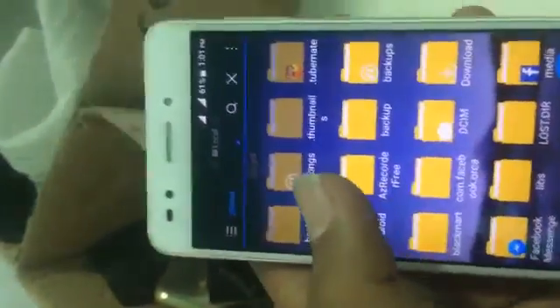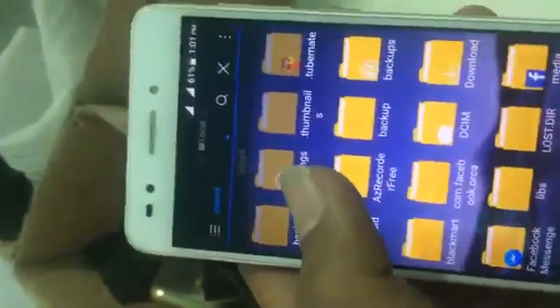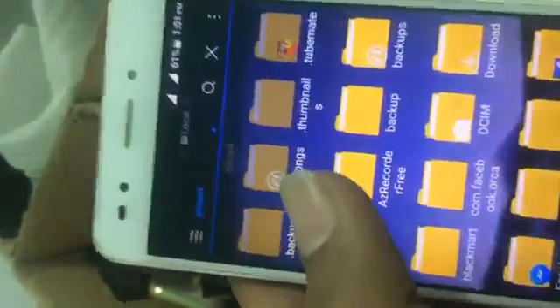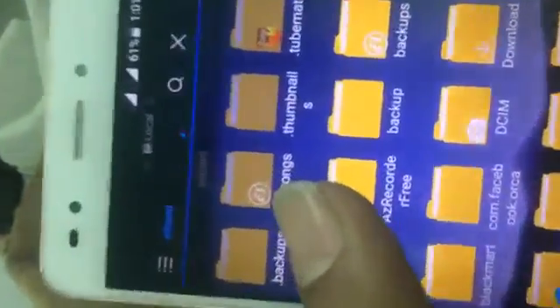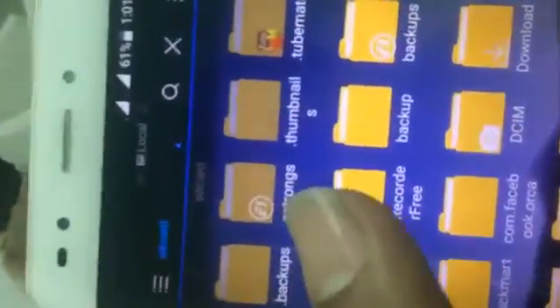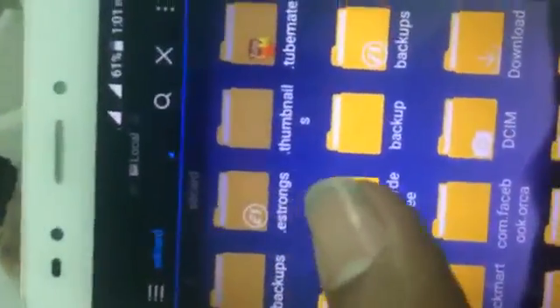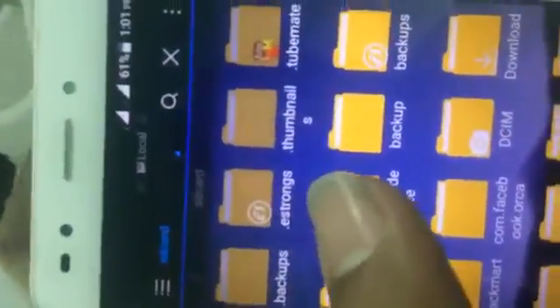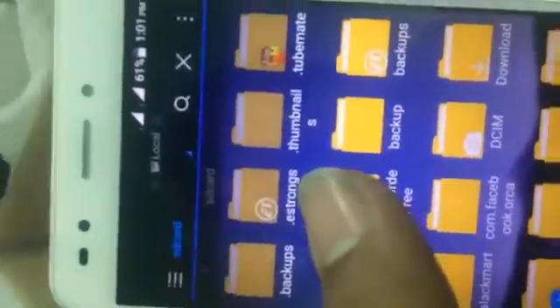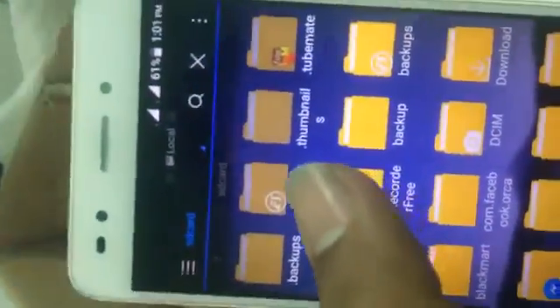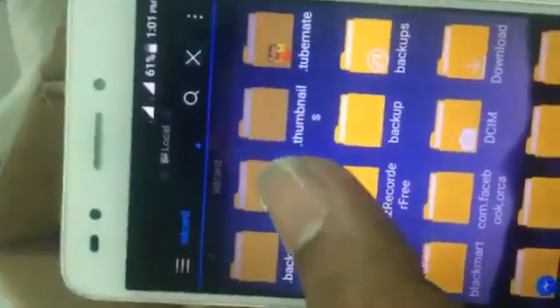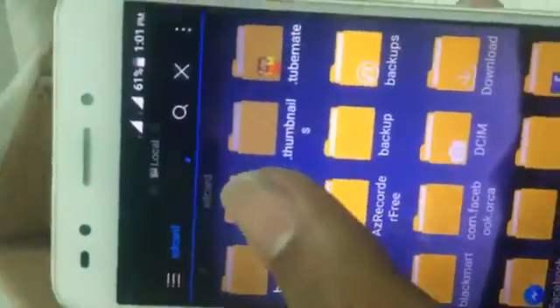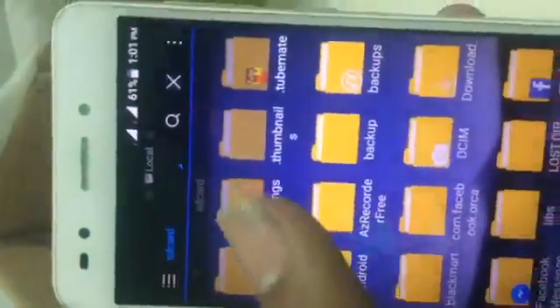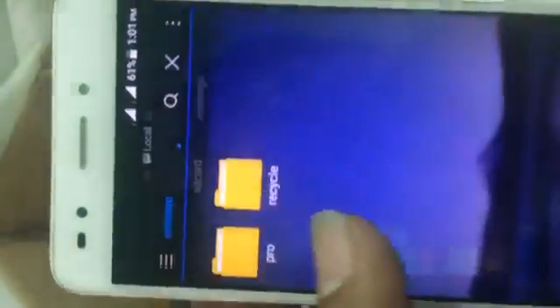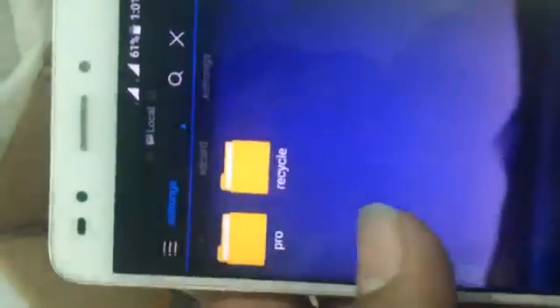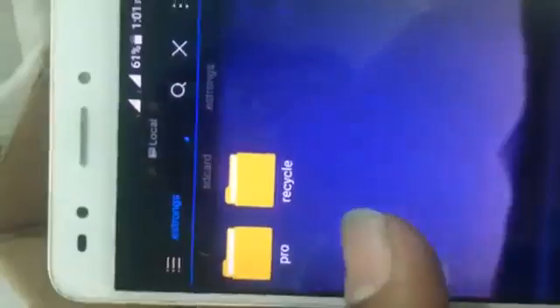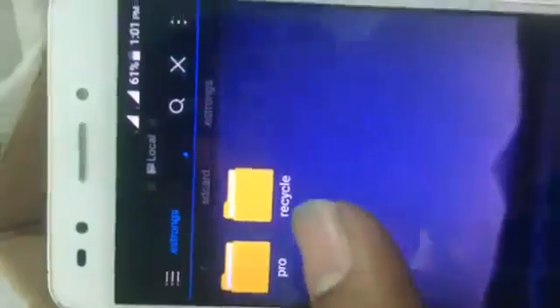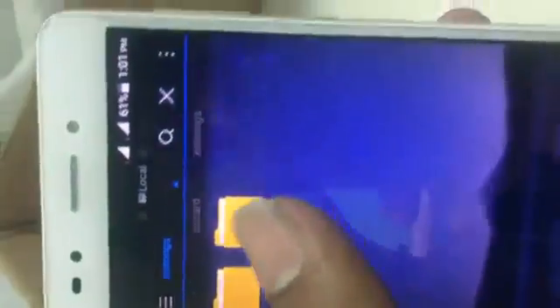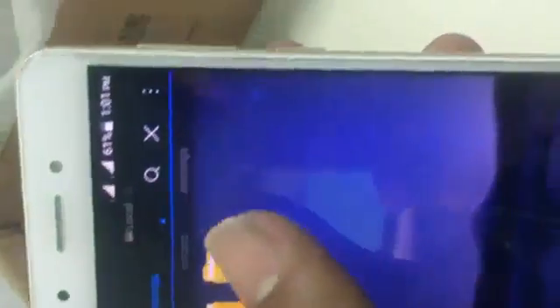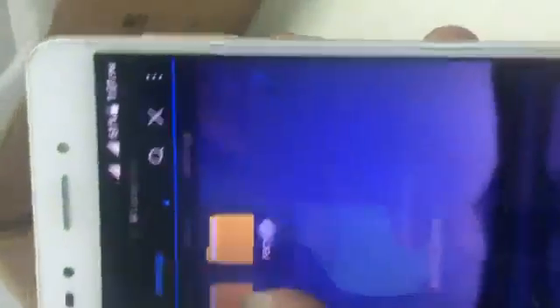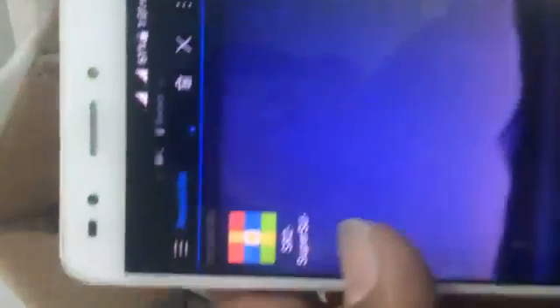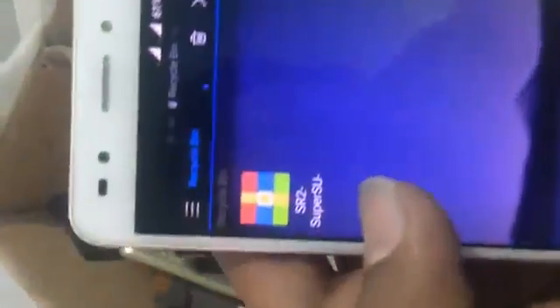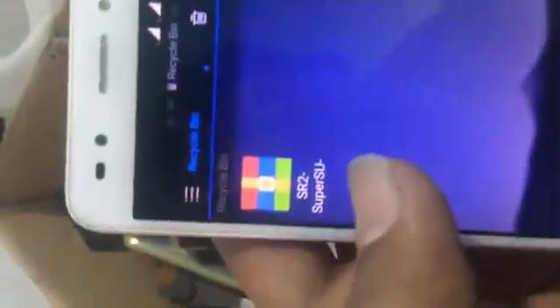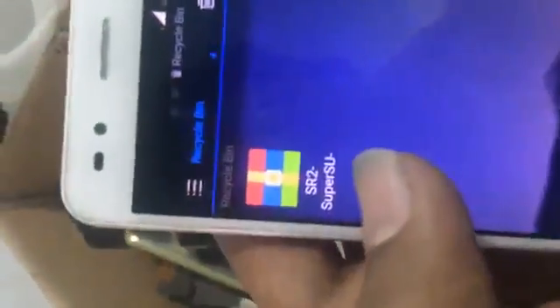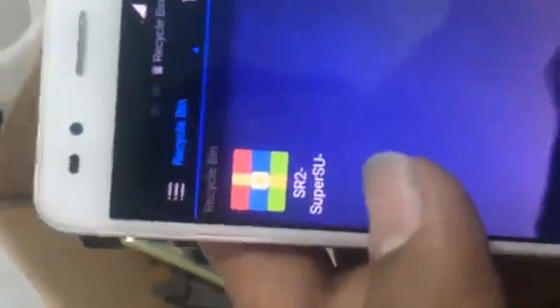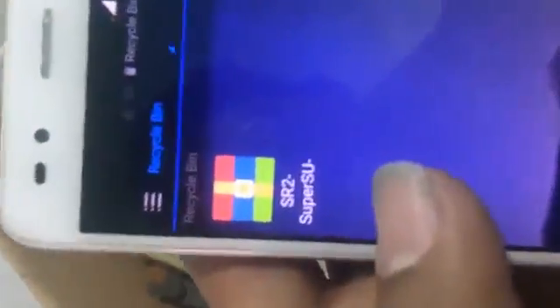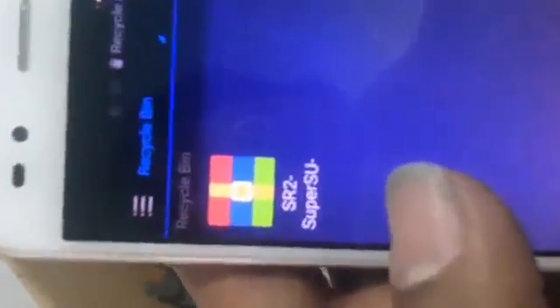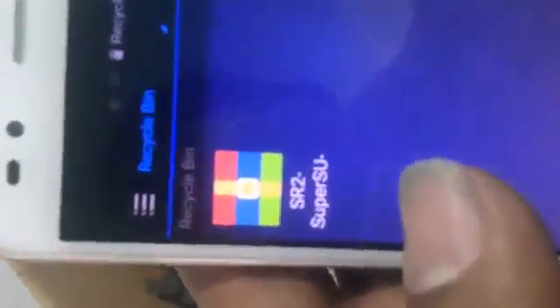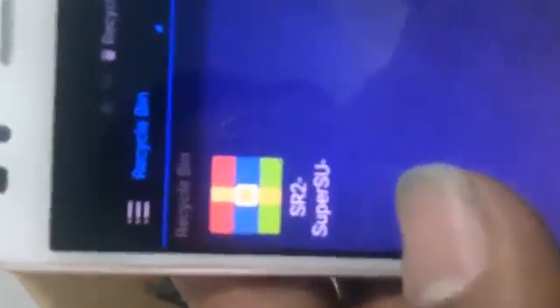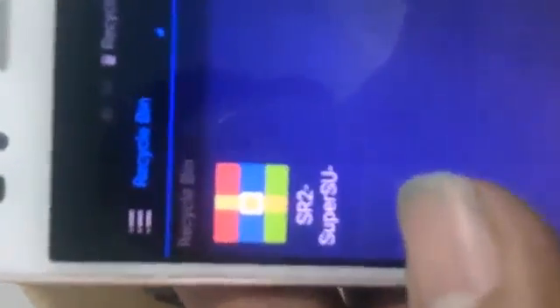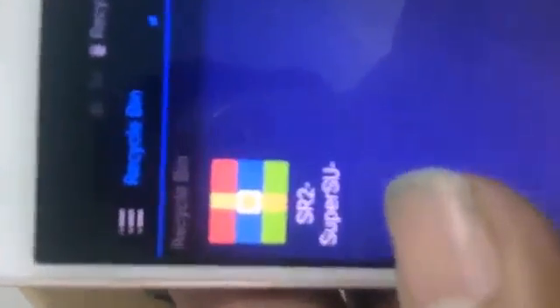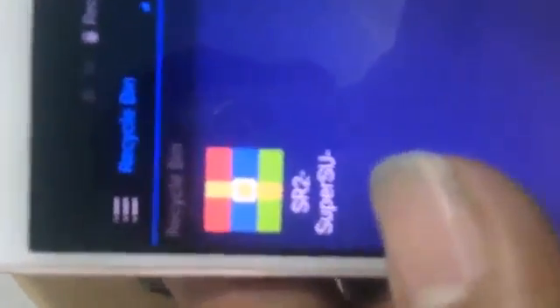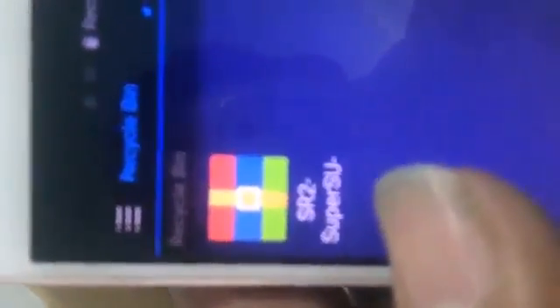First, you need the SuperSU zip file. Download it — SuperSU.